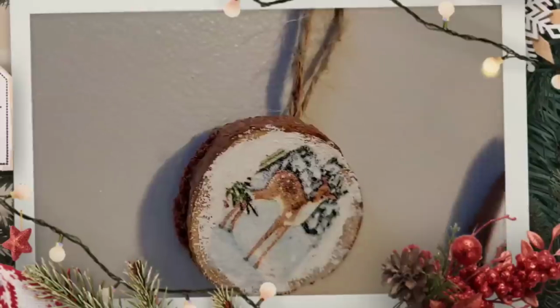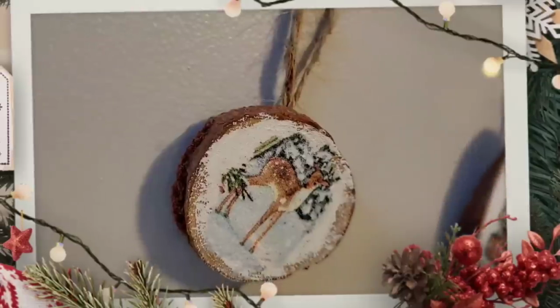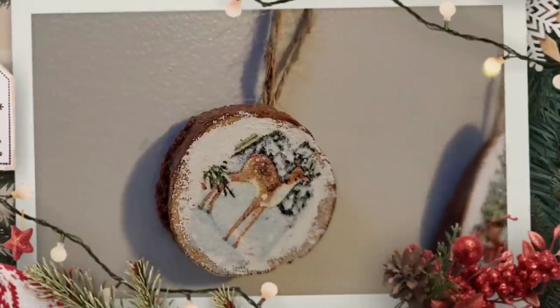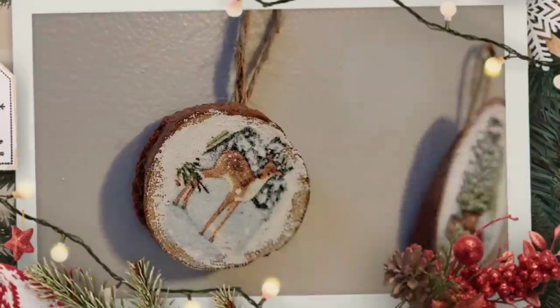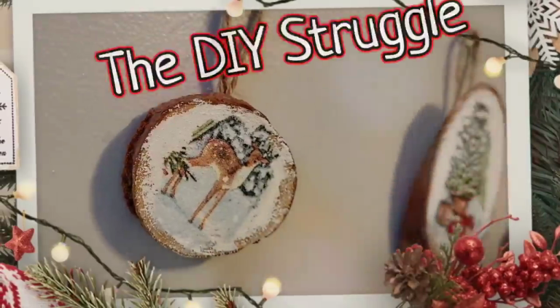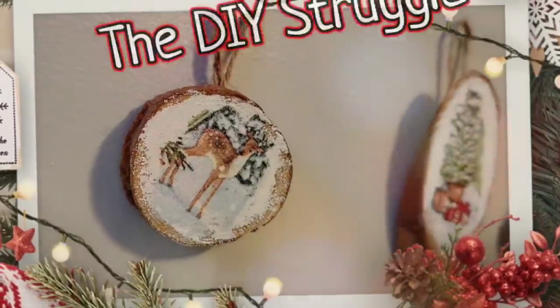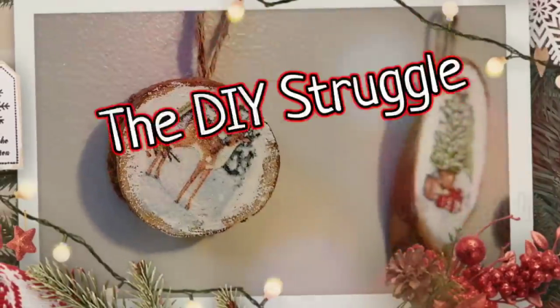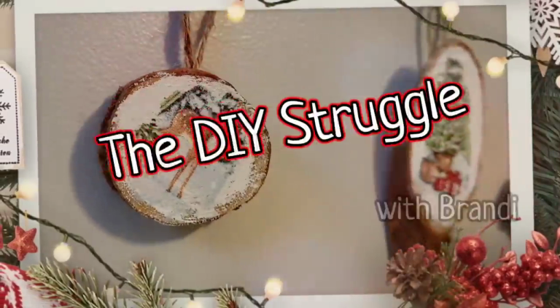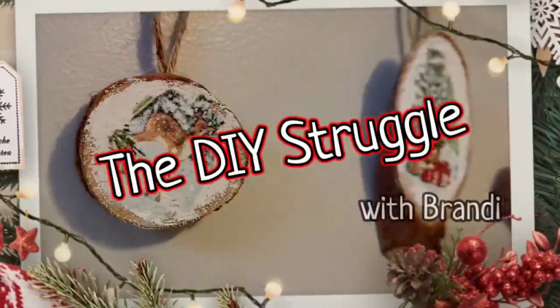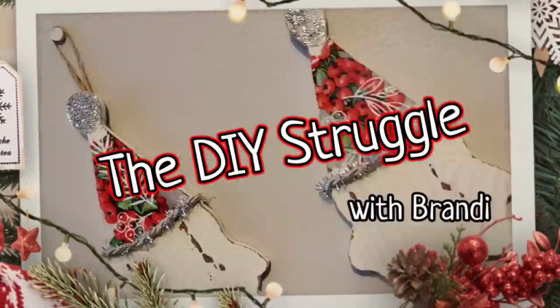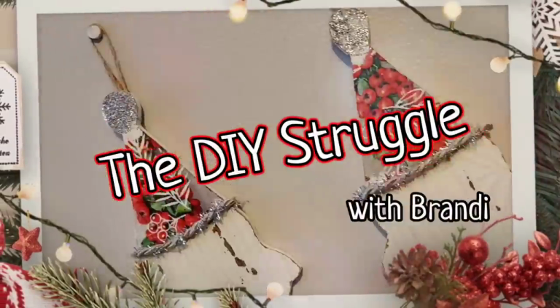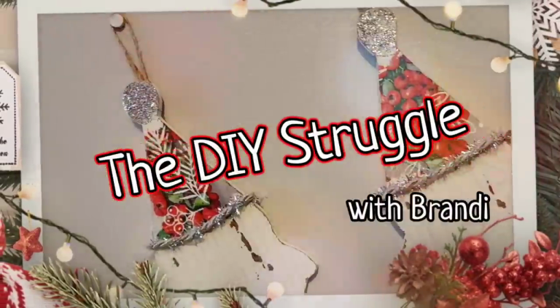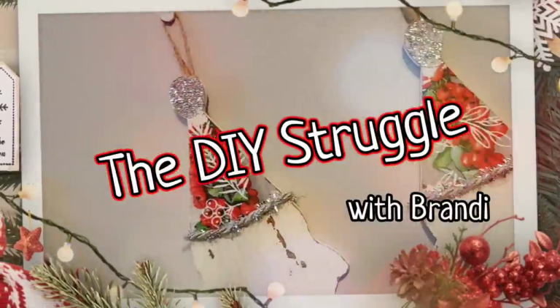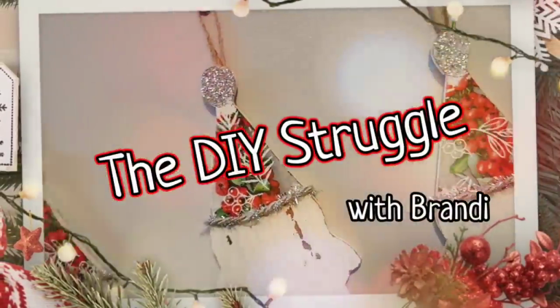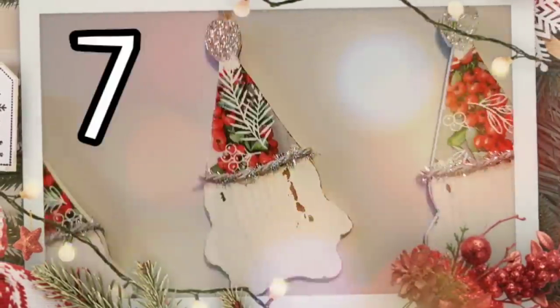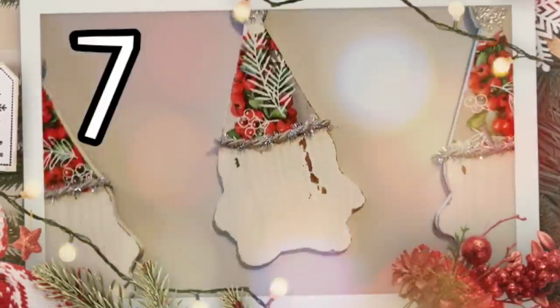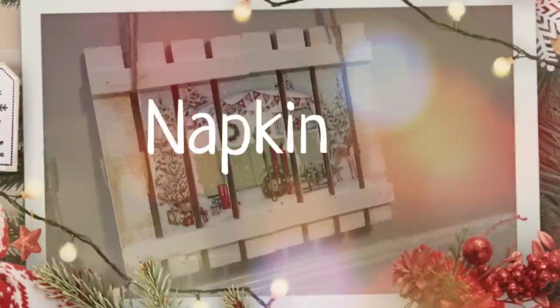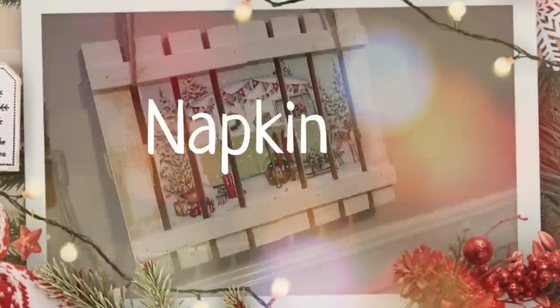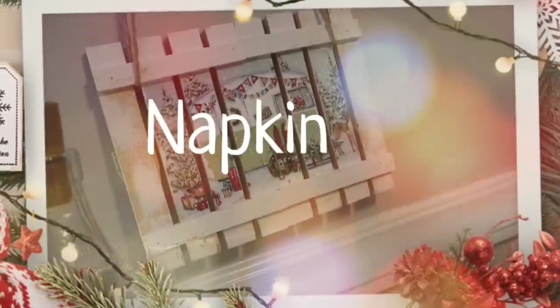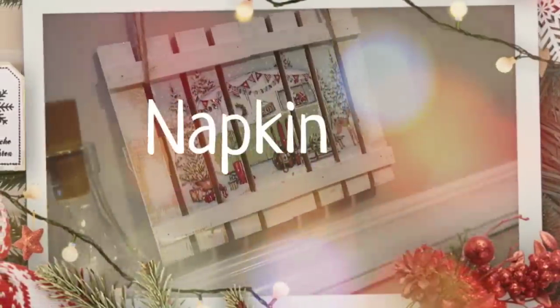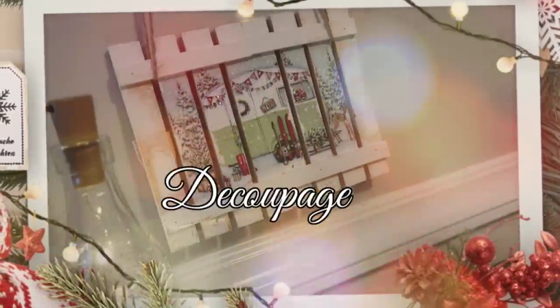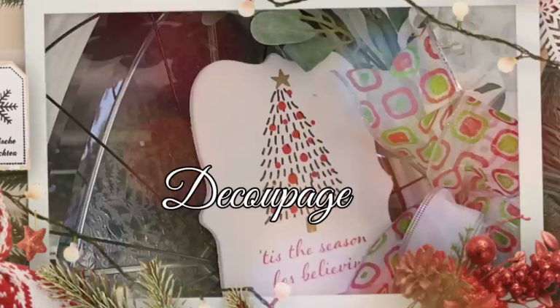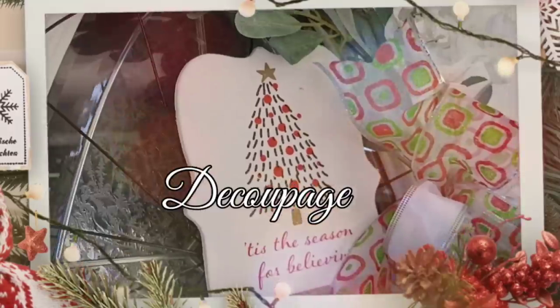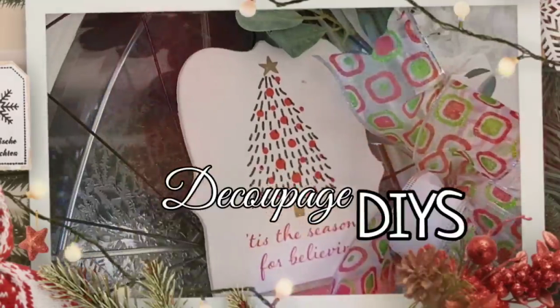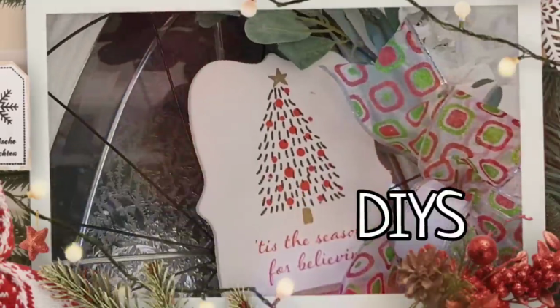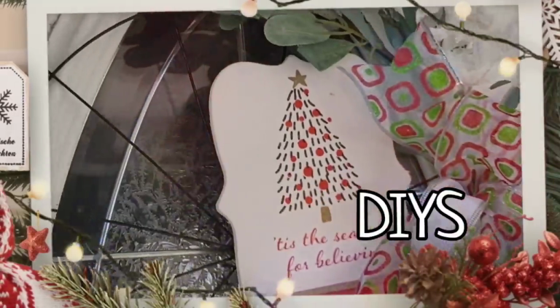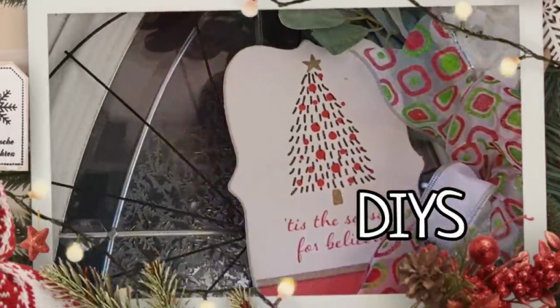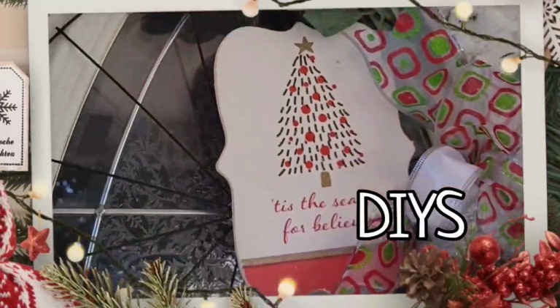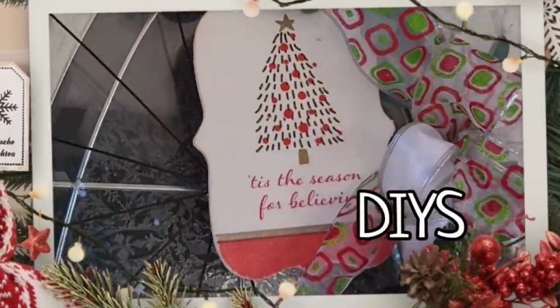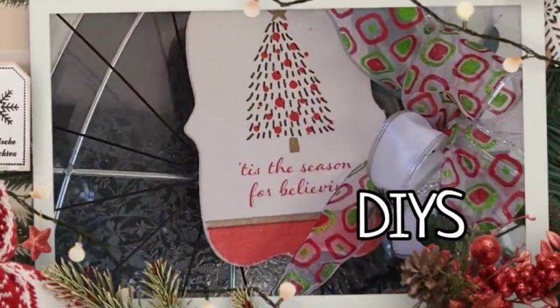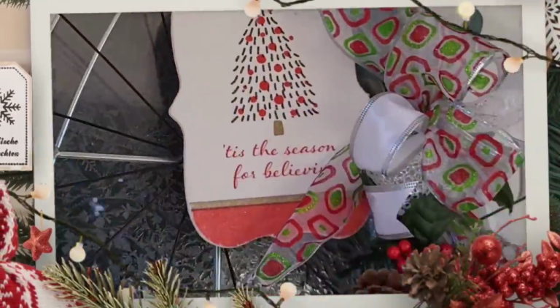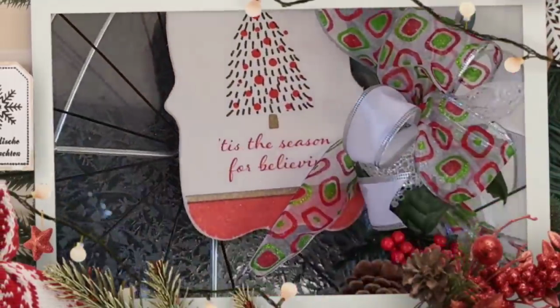Welcome to the channel, people. Today I have seven napkin decoupage DIYs for you.